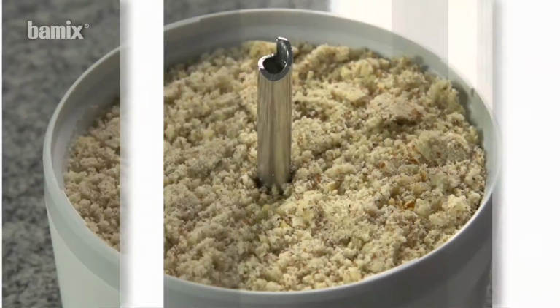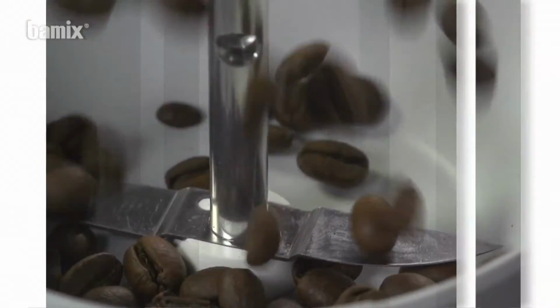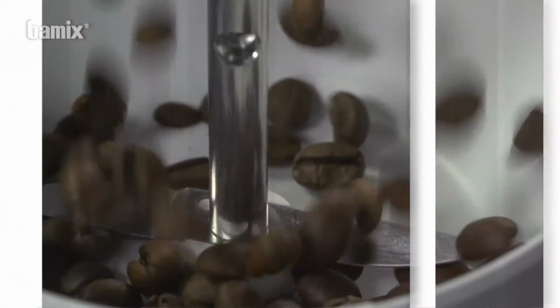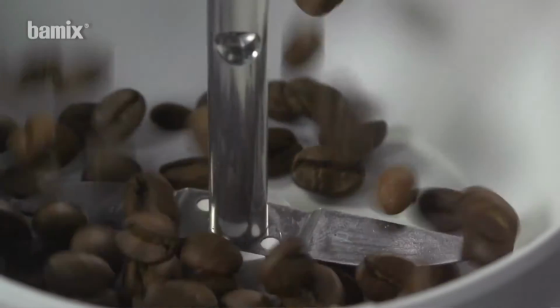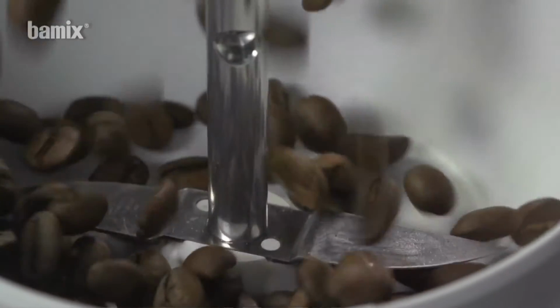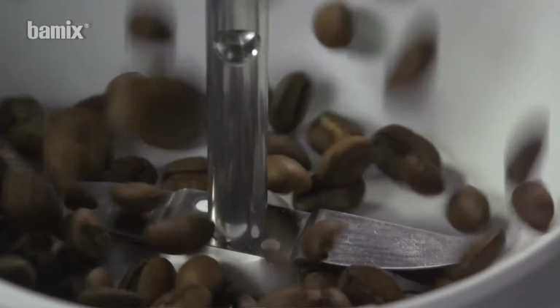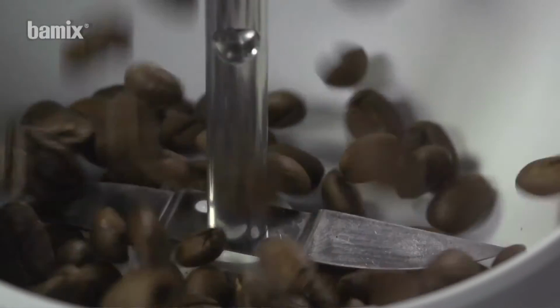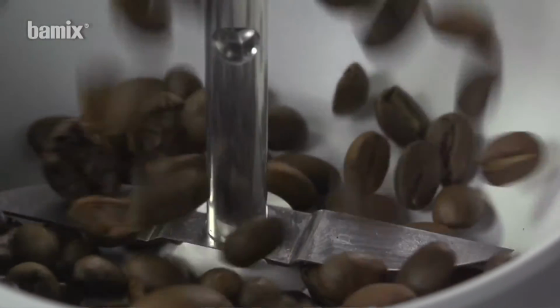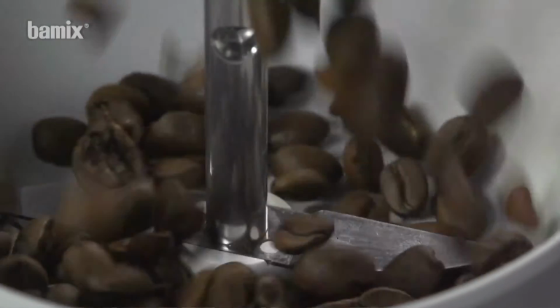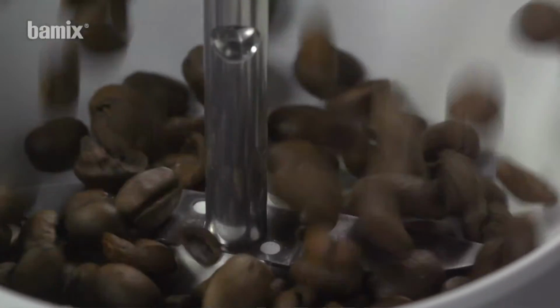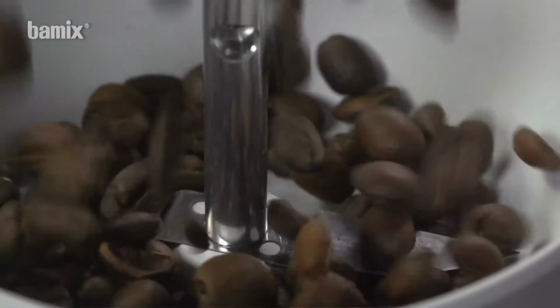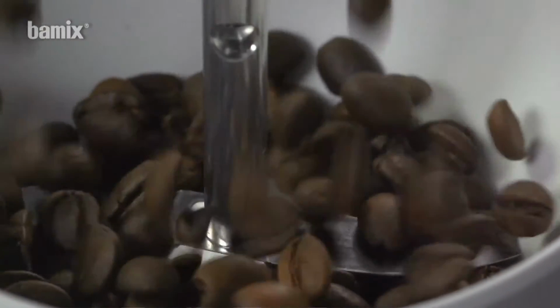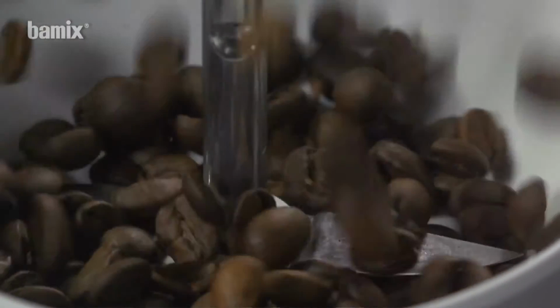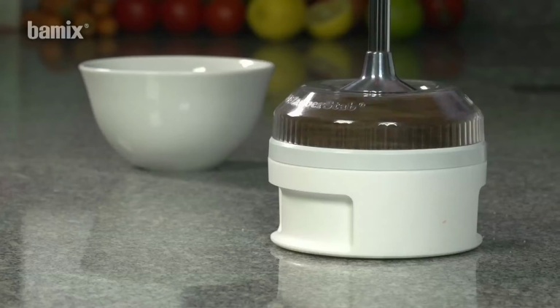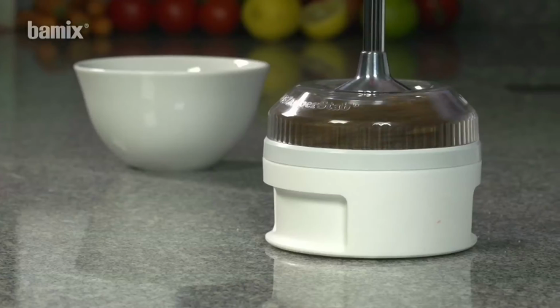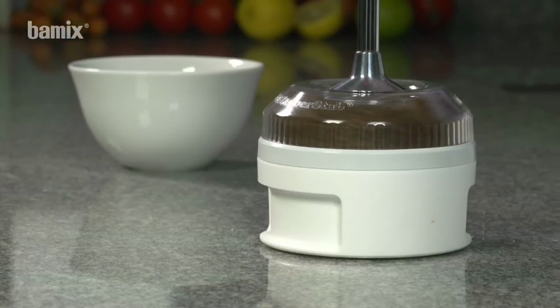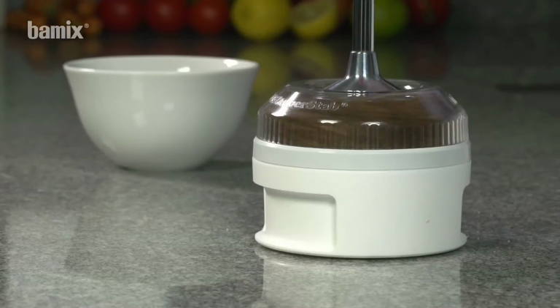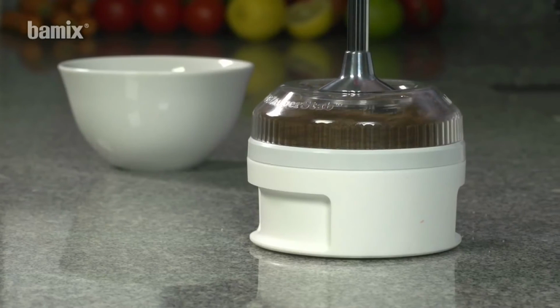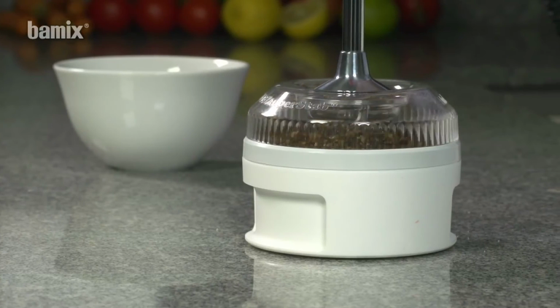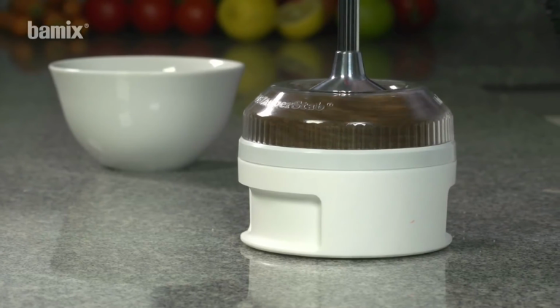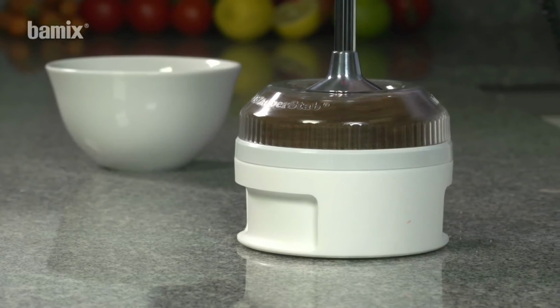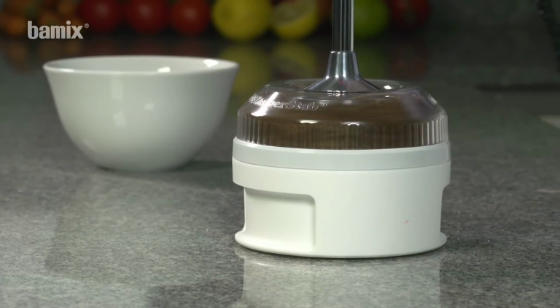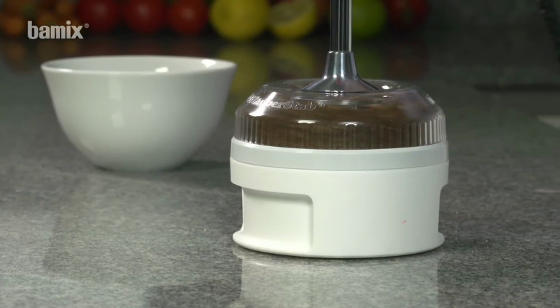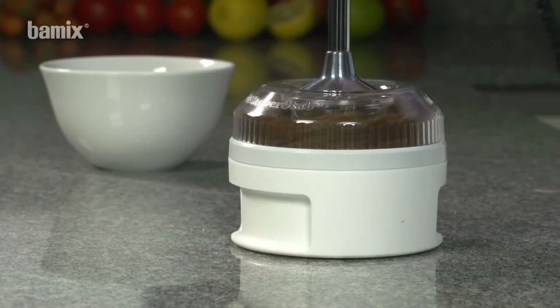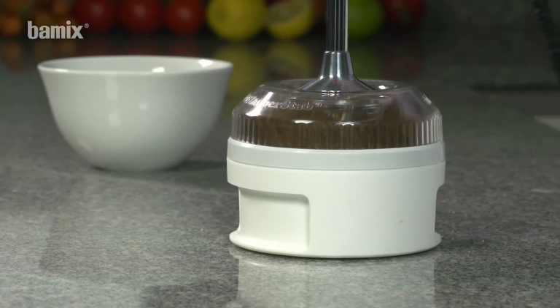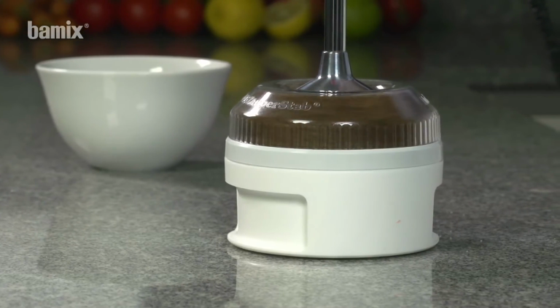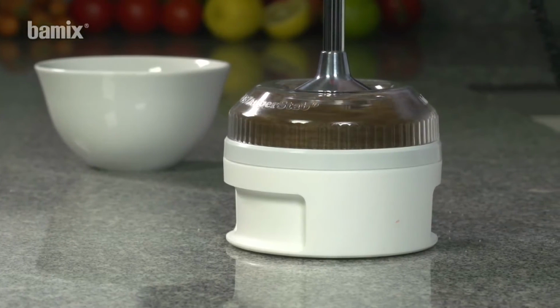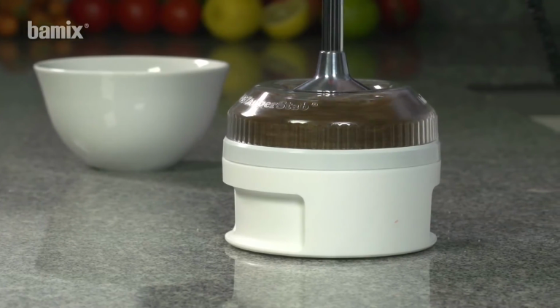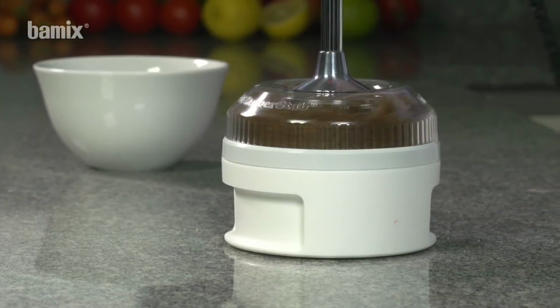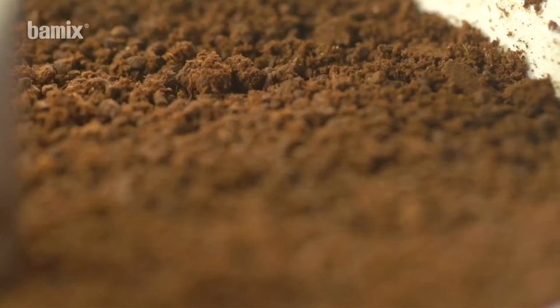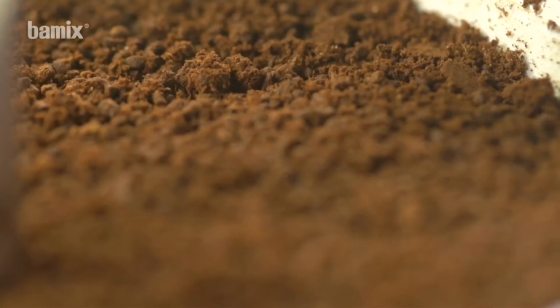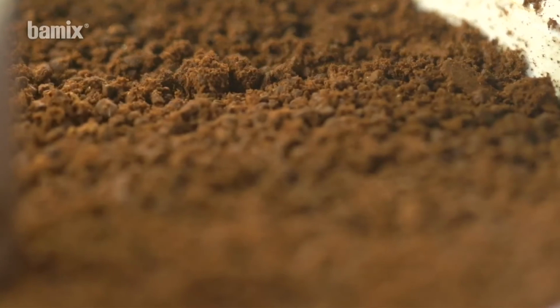The Balmix is also a coffee mill. Freshly ground coffee, portion for portion.